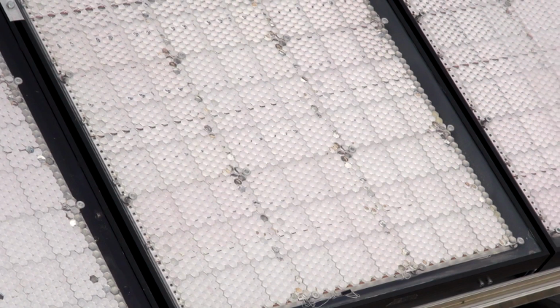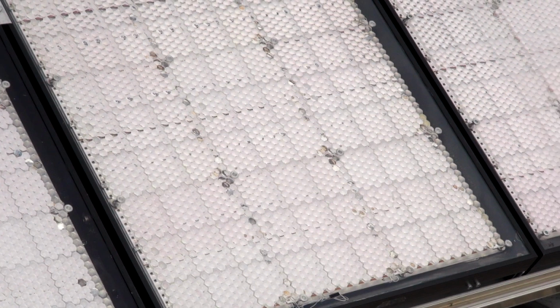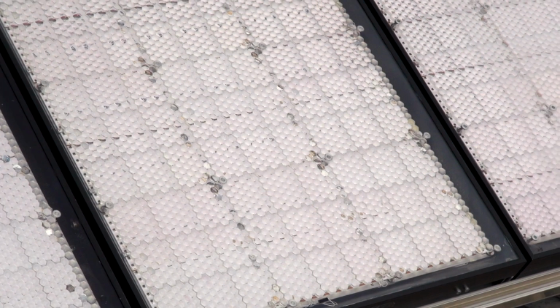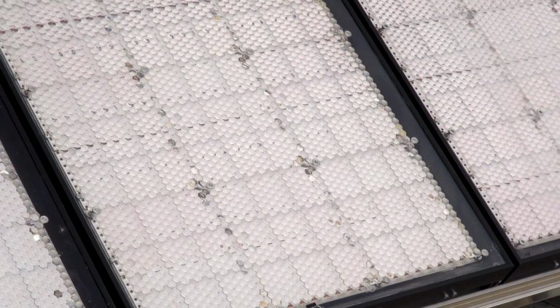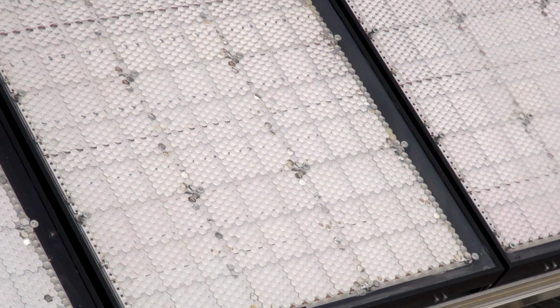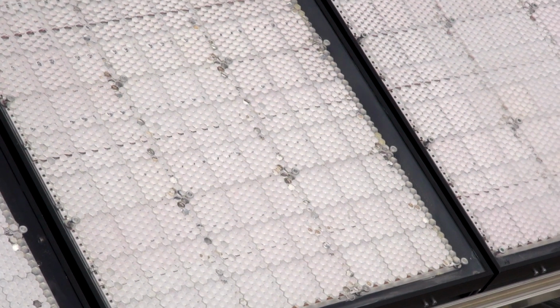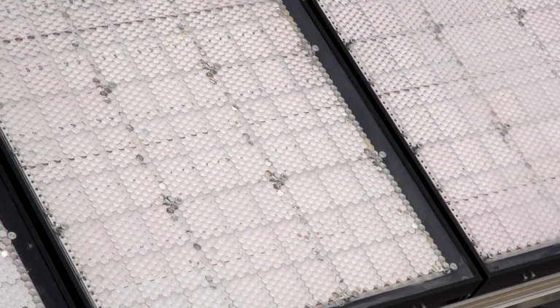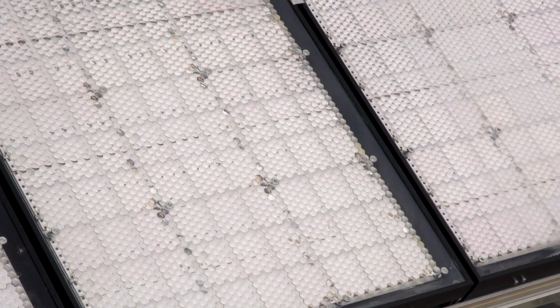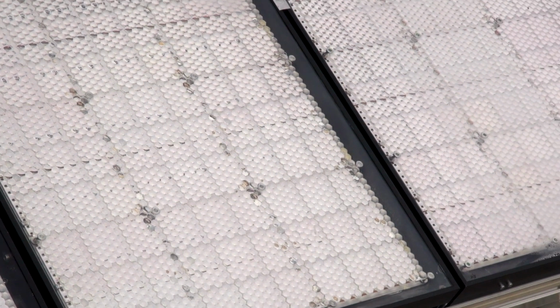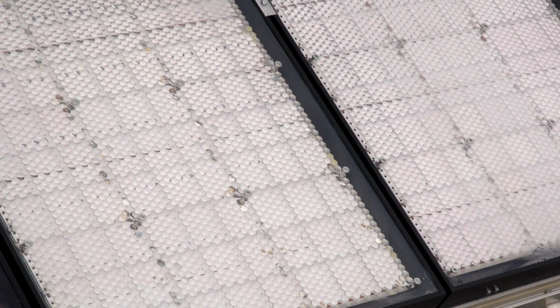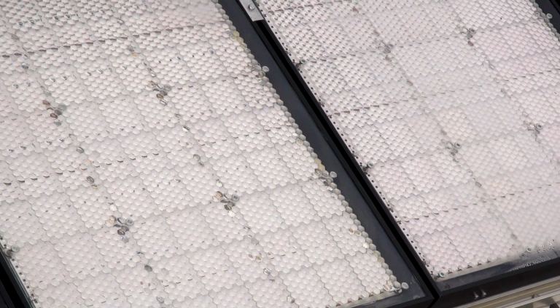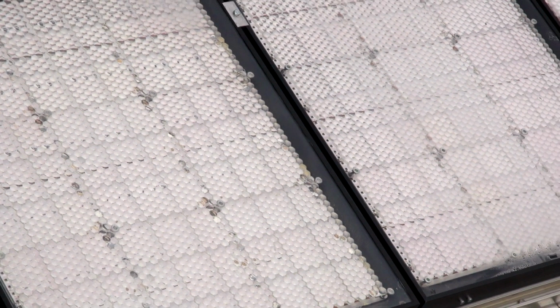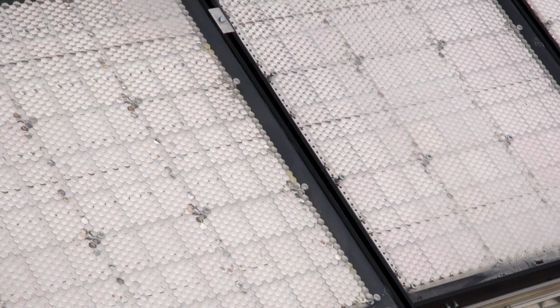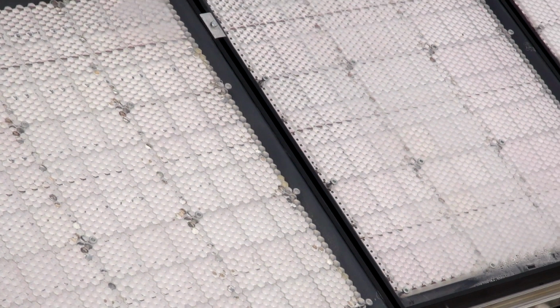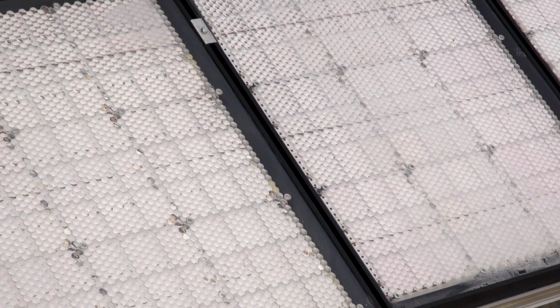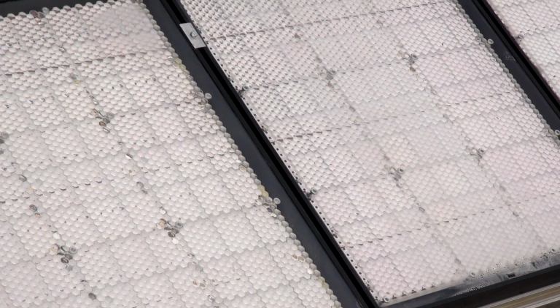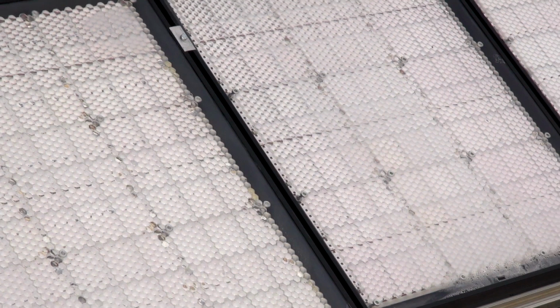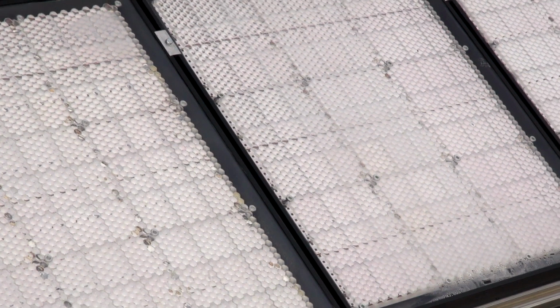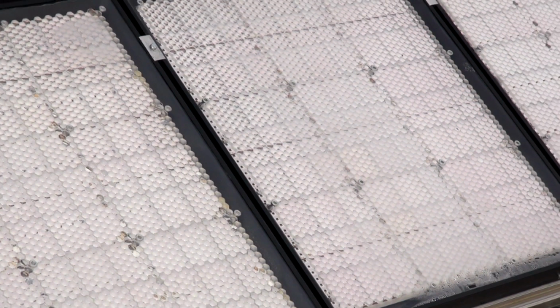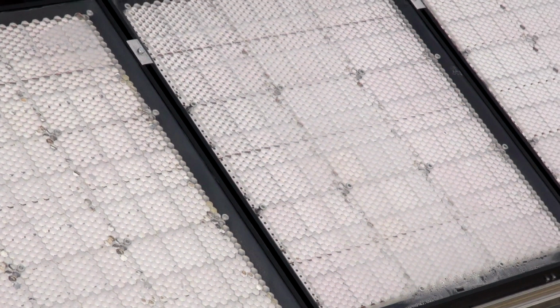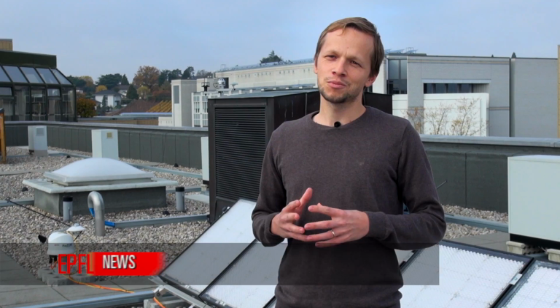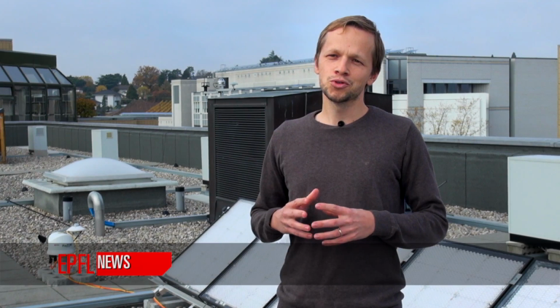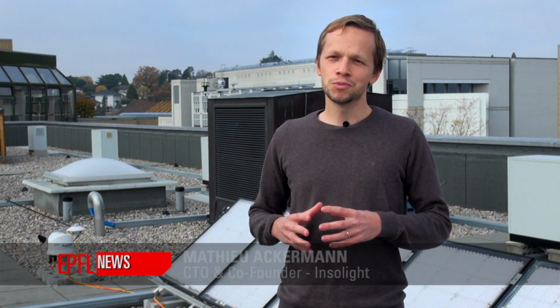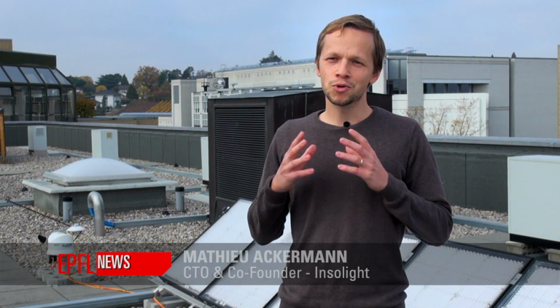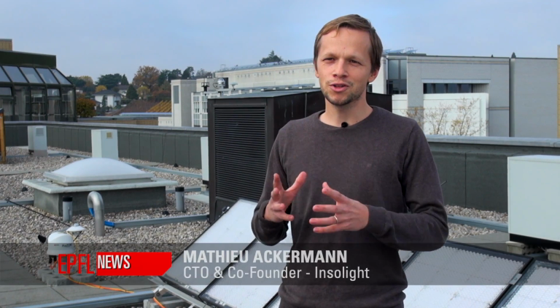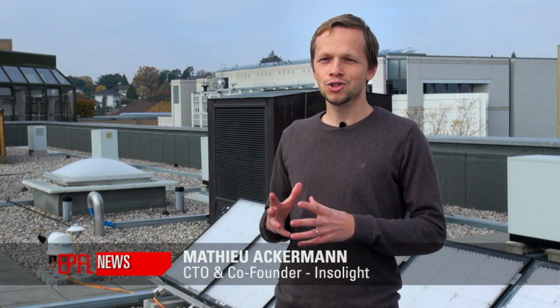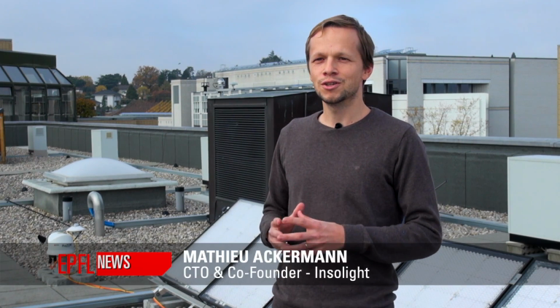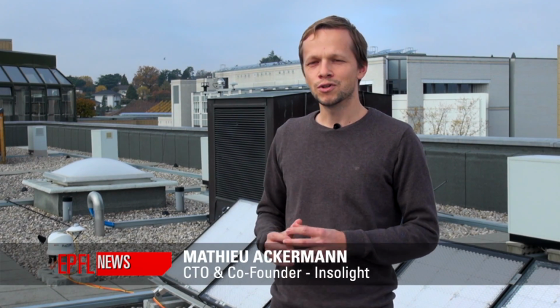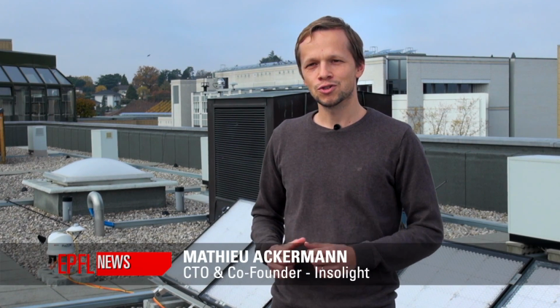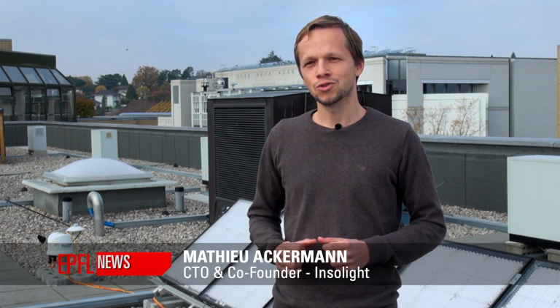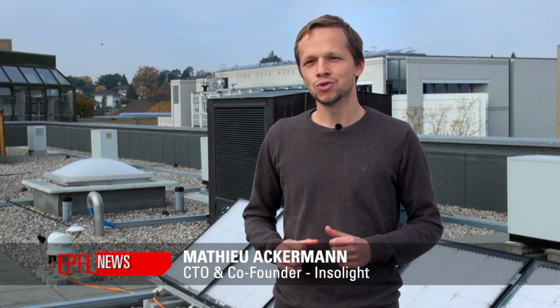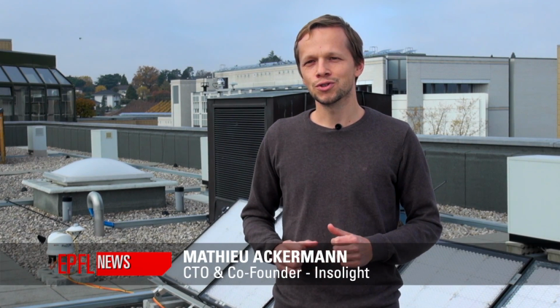Insulite is developing very high efficiency solar panels. This means solar panels that can produce much more energy than conventional solutions.